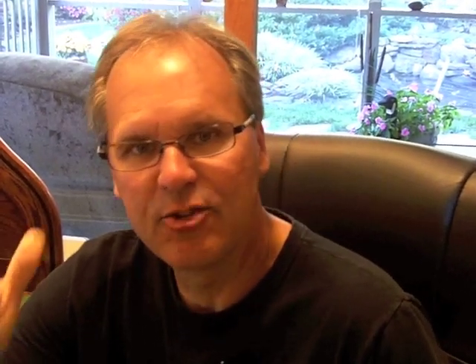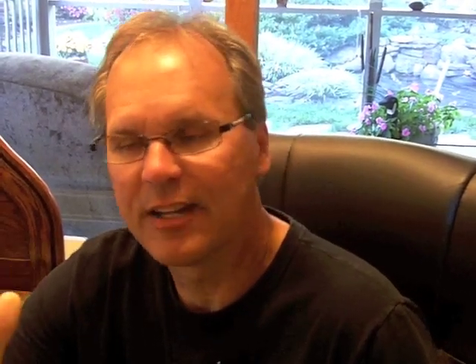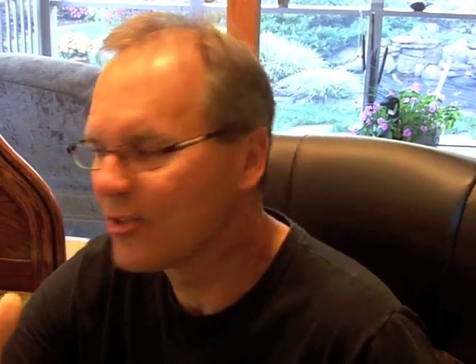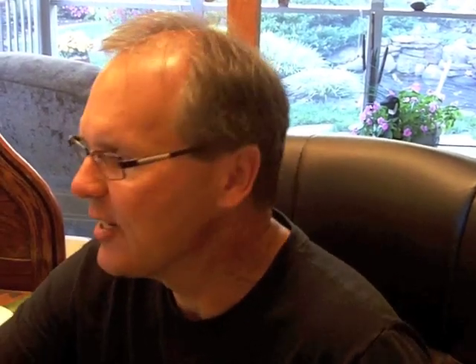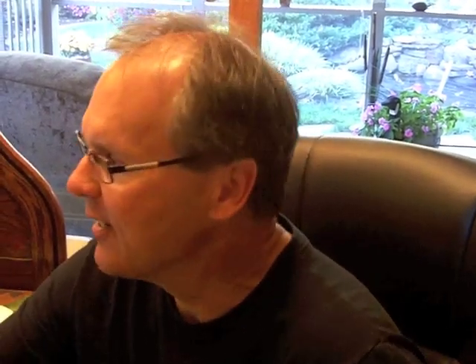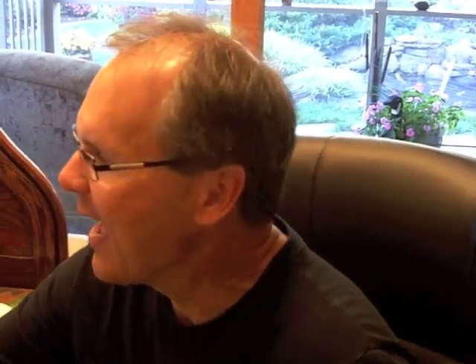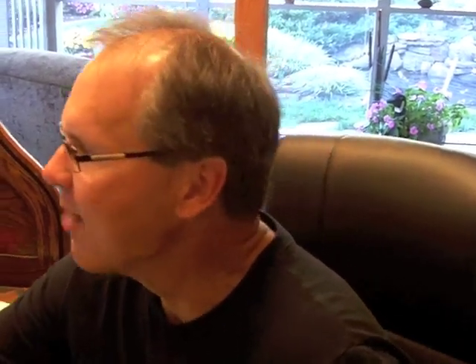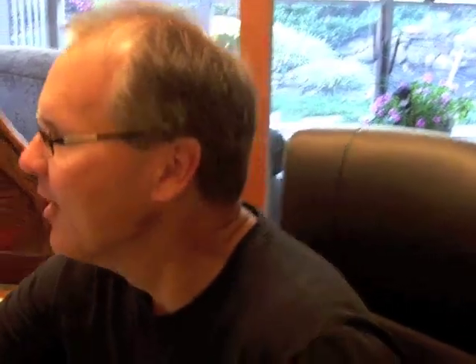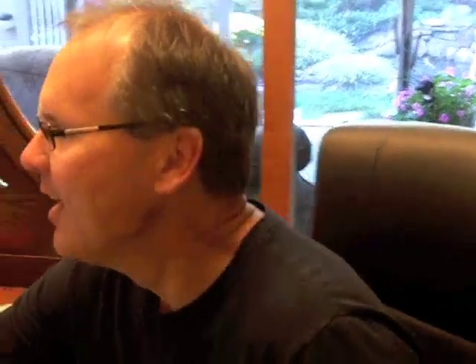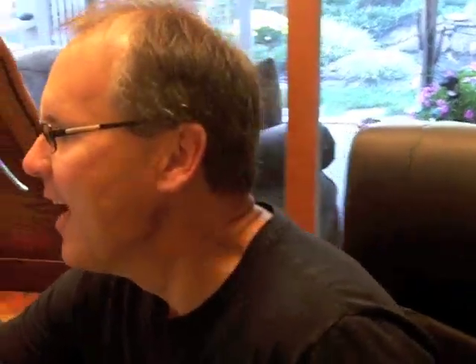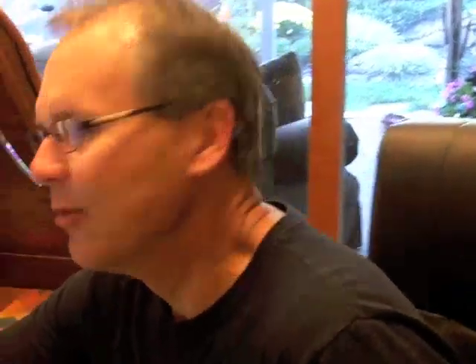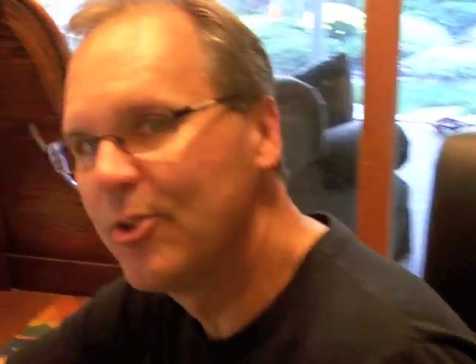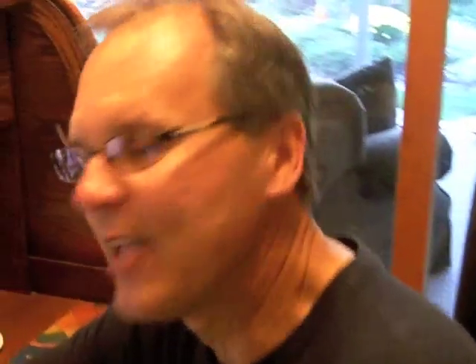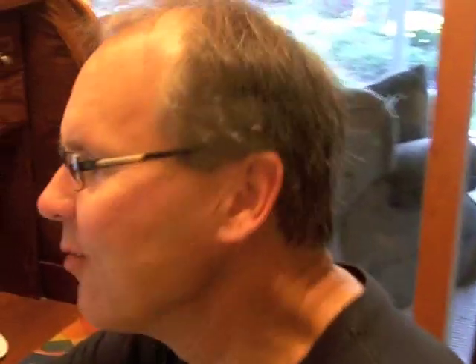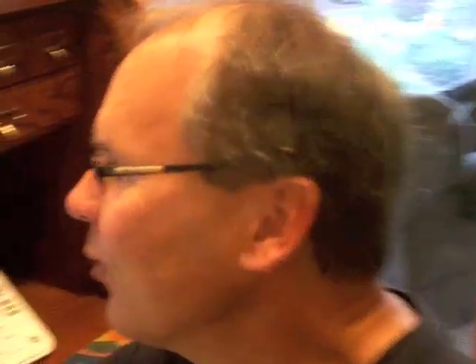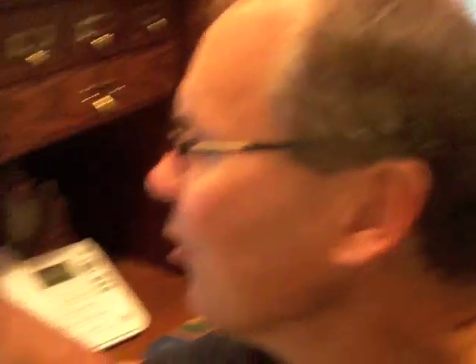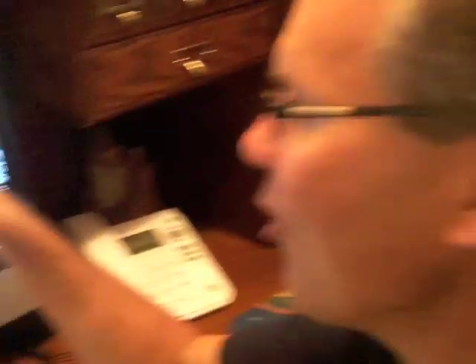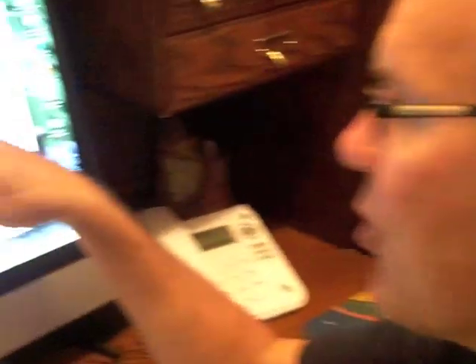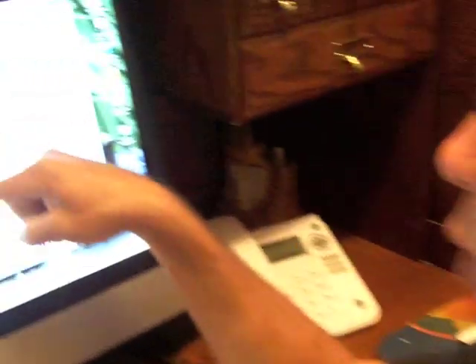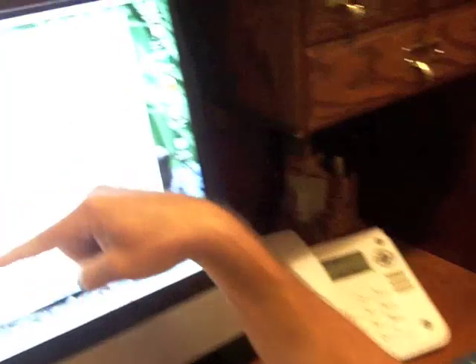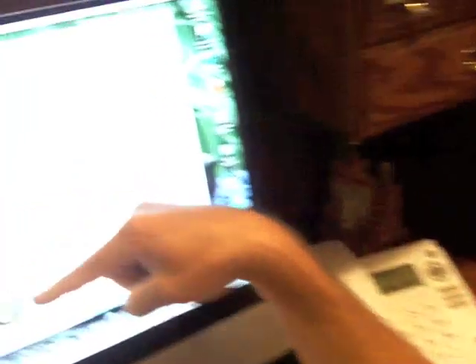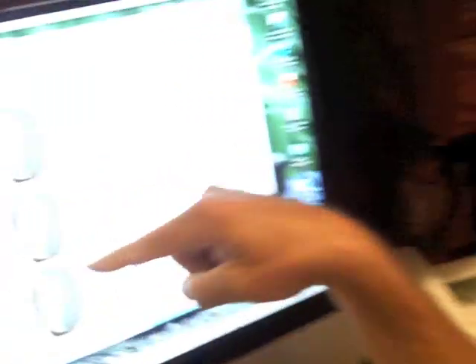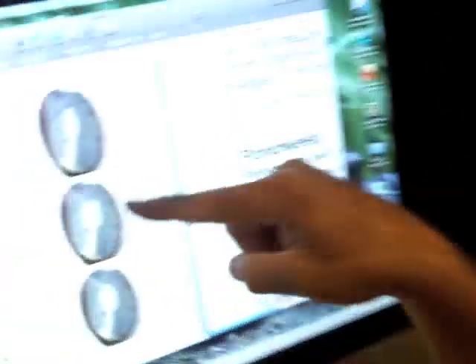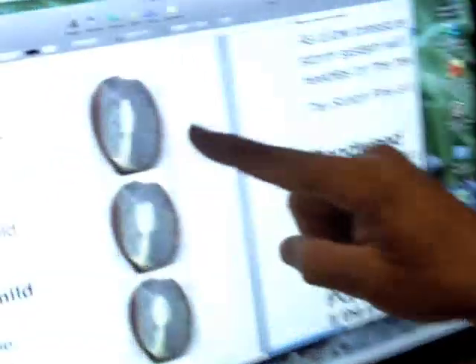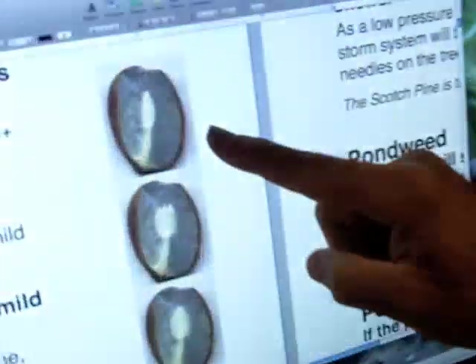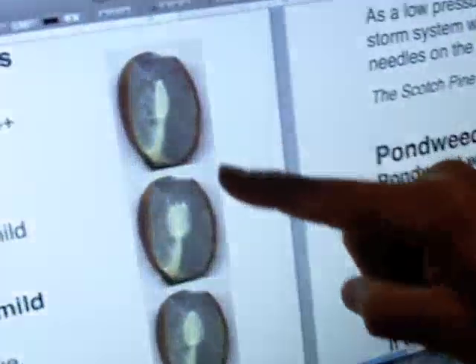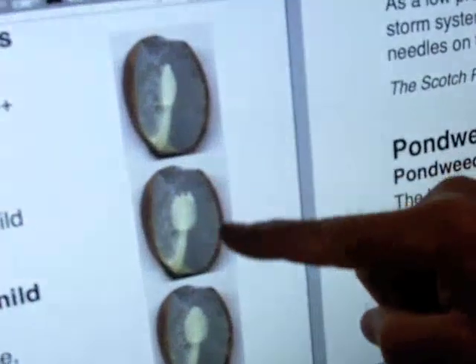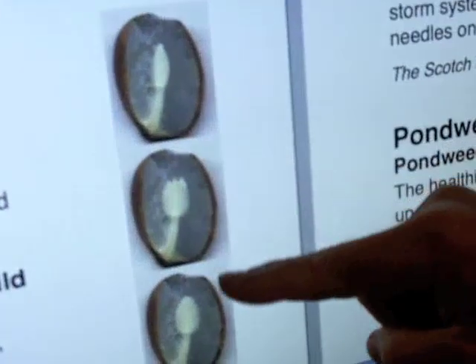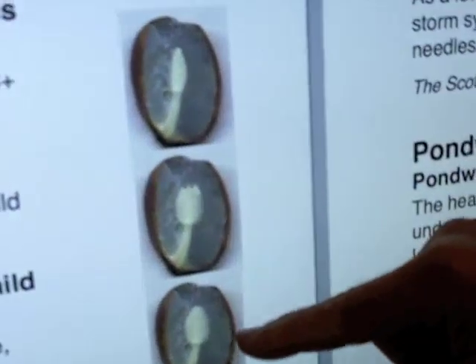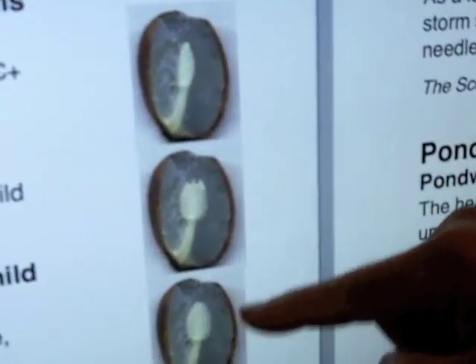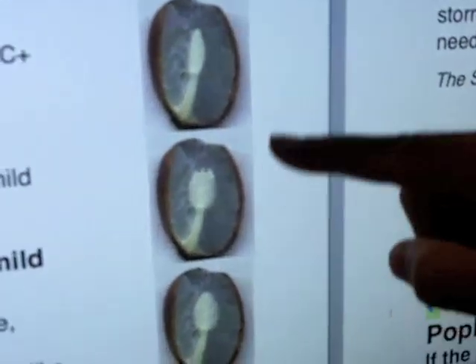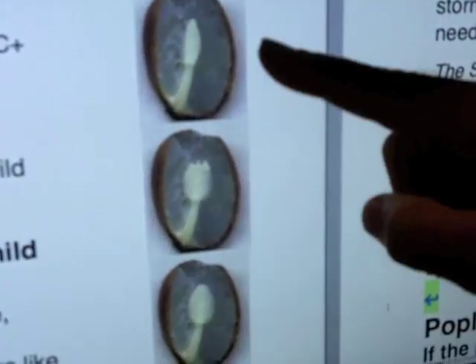Then you cut the seed in half, and when you do that, you'll notice a white marking on the inside of the seed.